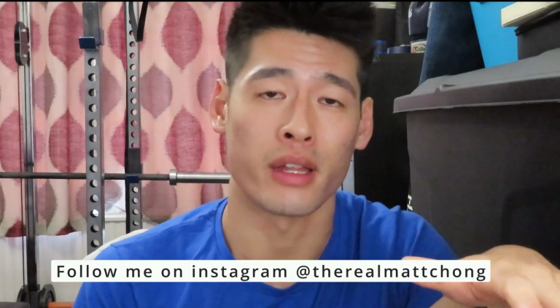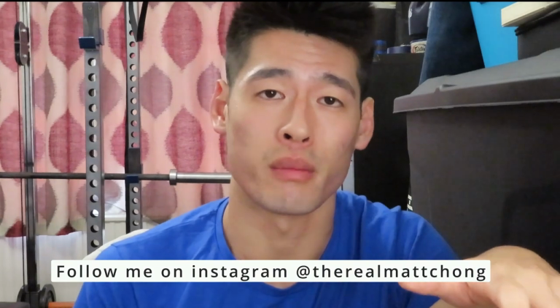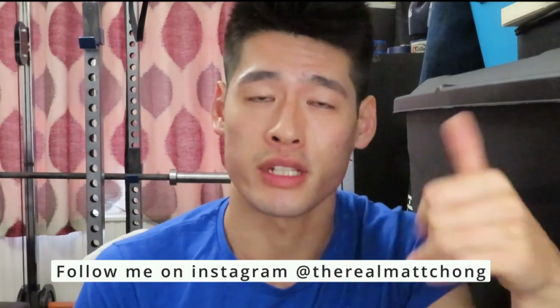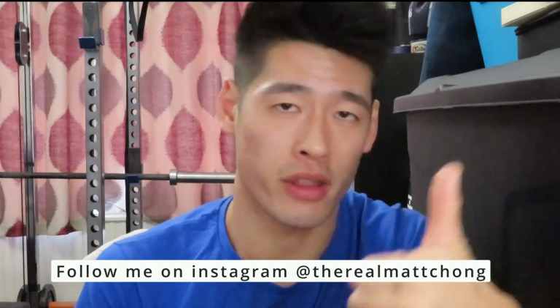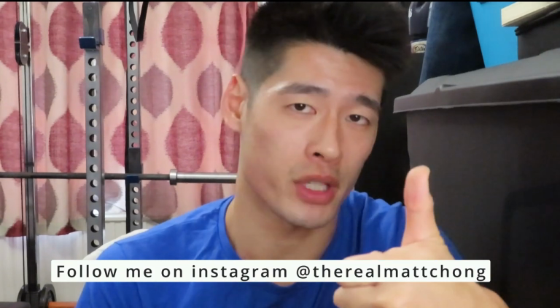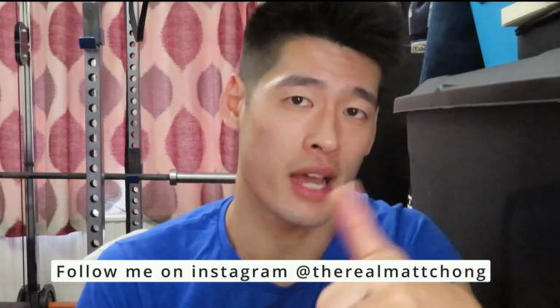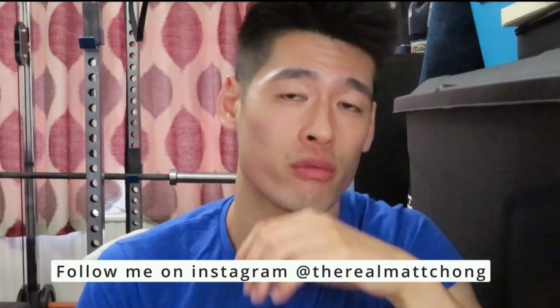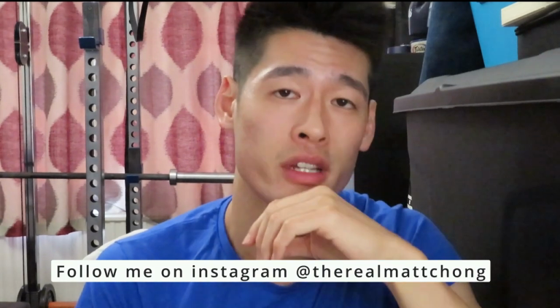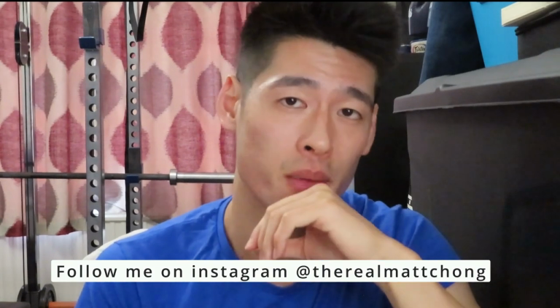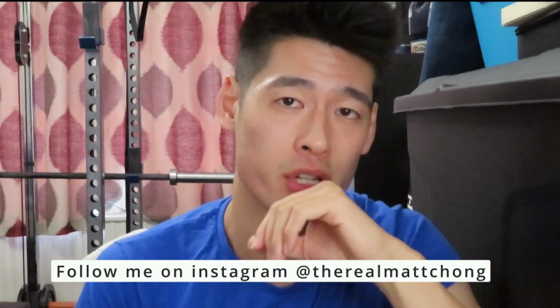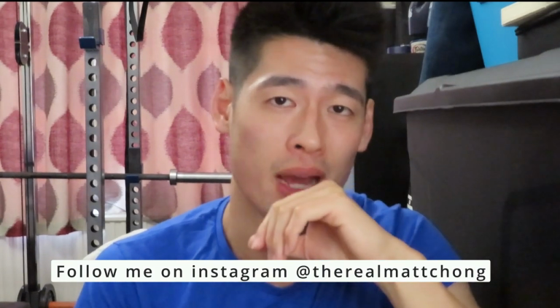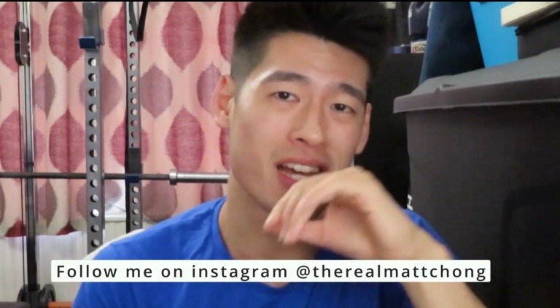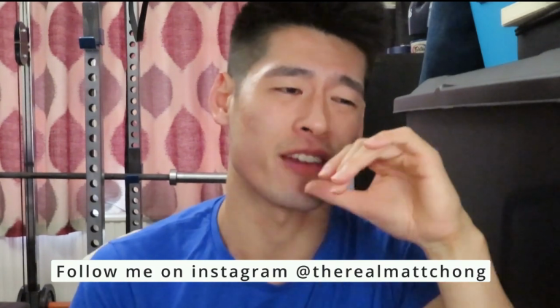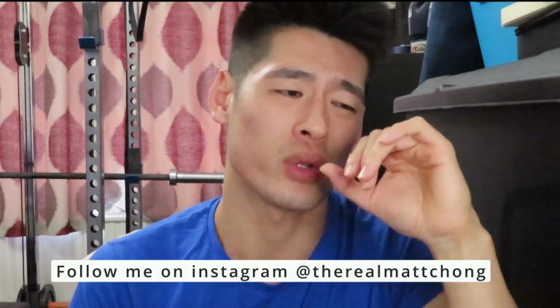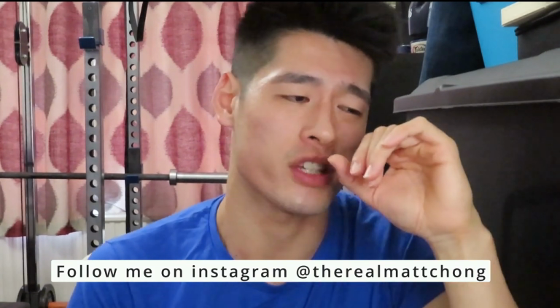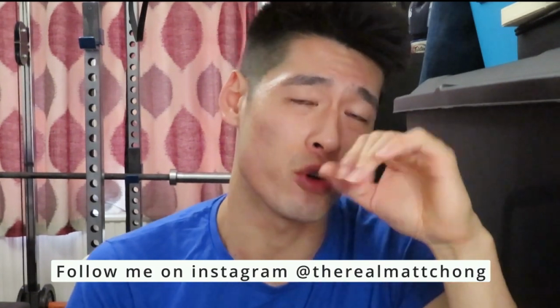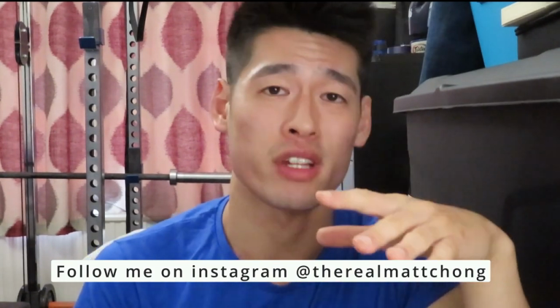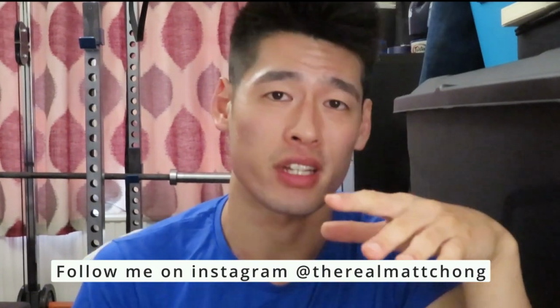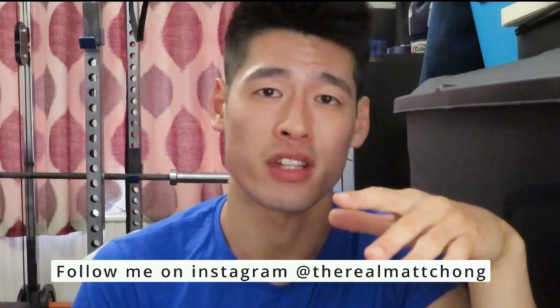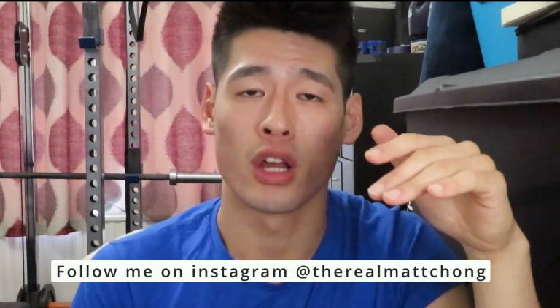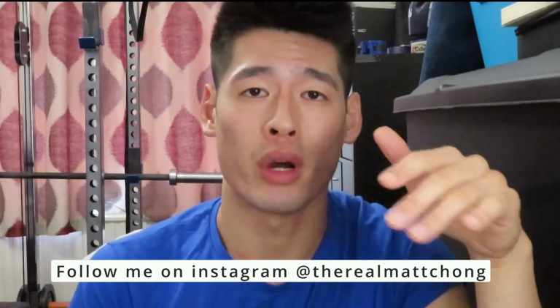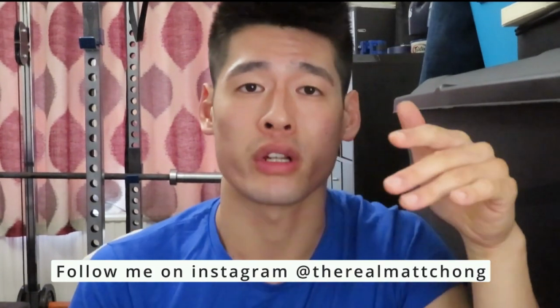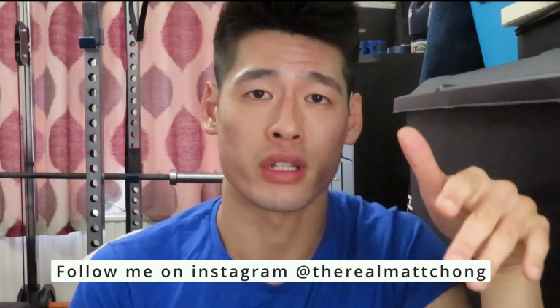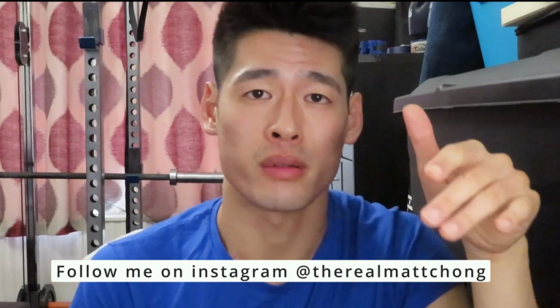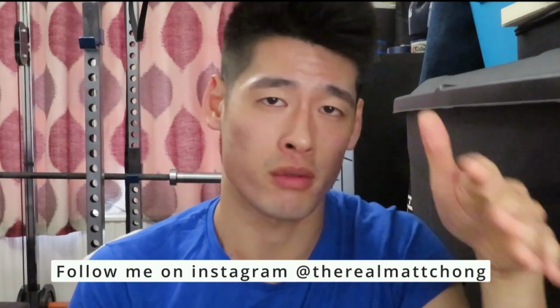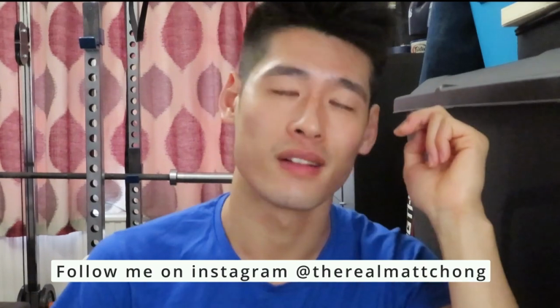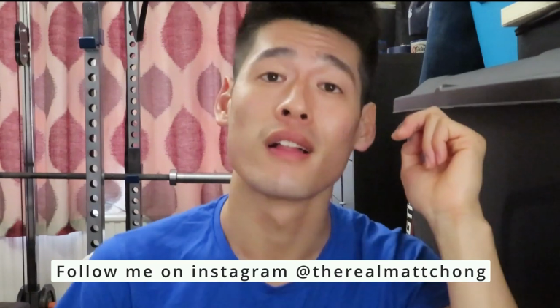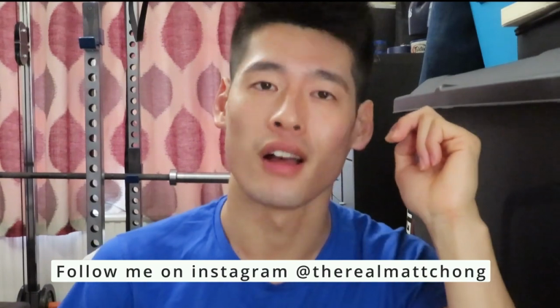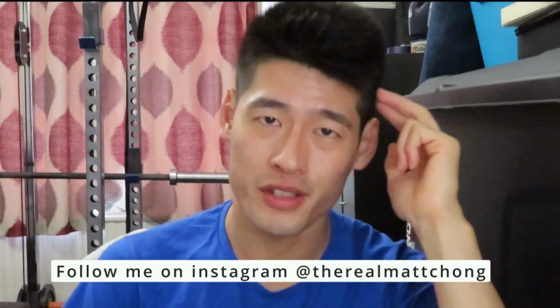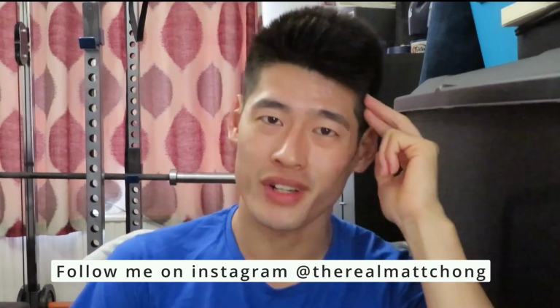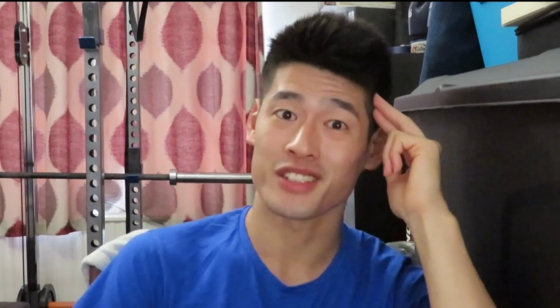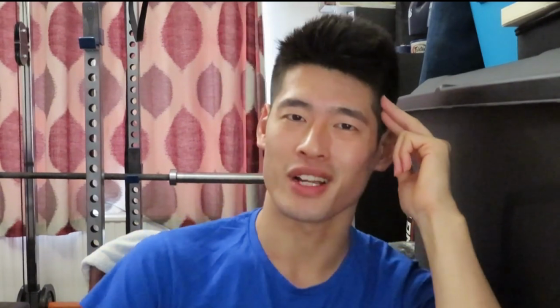If you enjoyed this video, please give it a thumbs up as it really does help the channel out, and if you'd like to see more videos like this, consider subscribing. Until next time, guys.